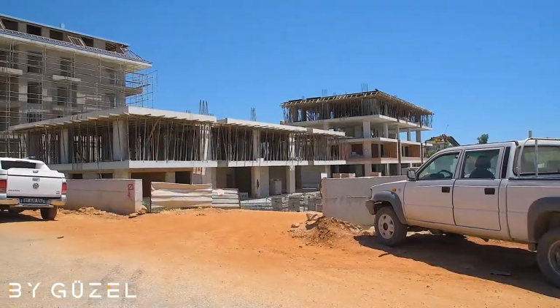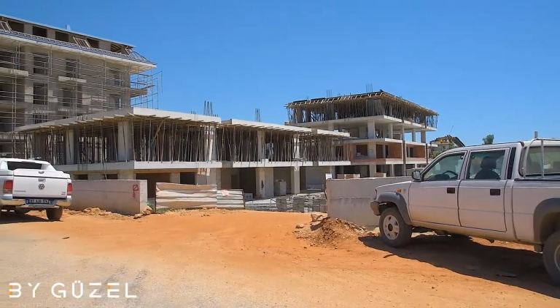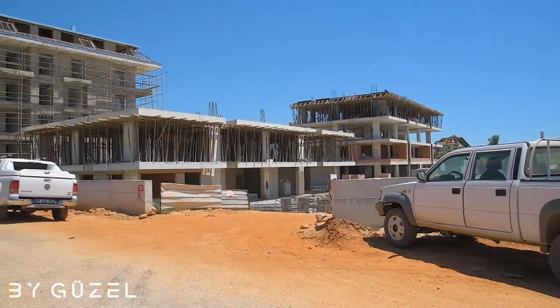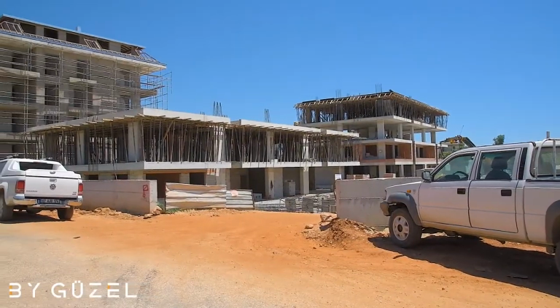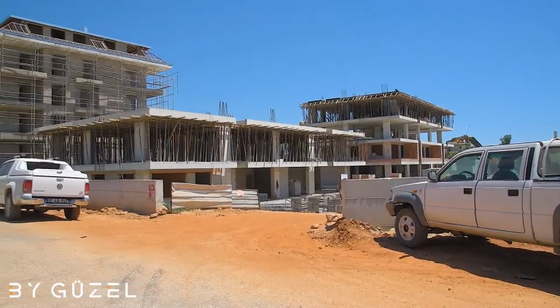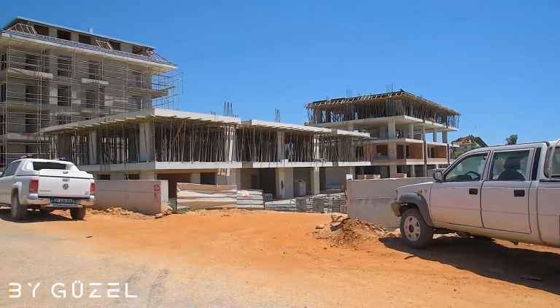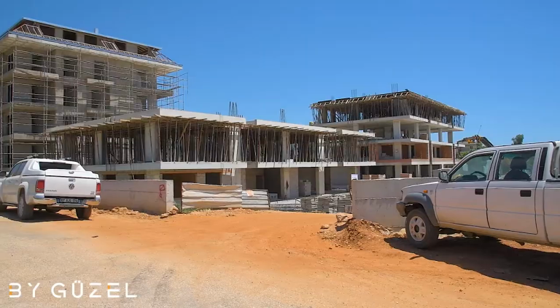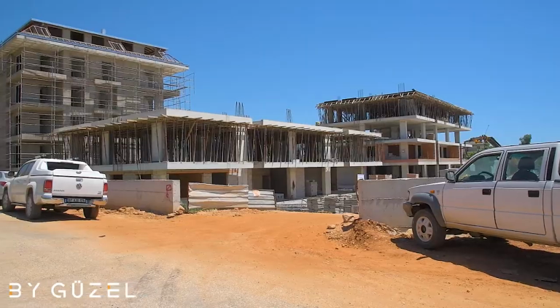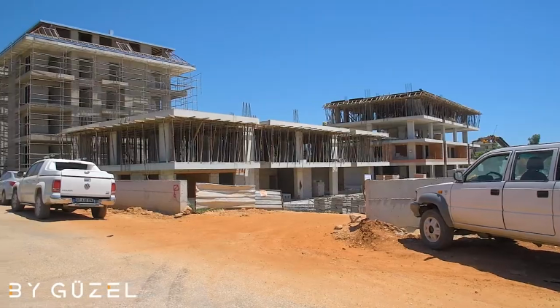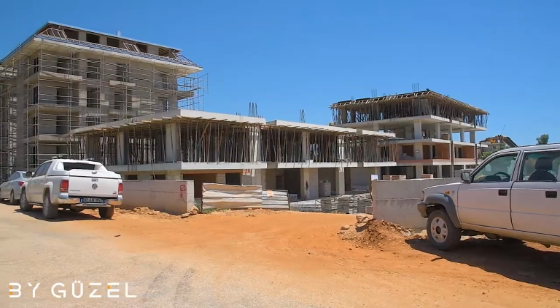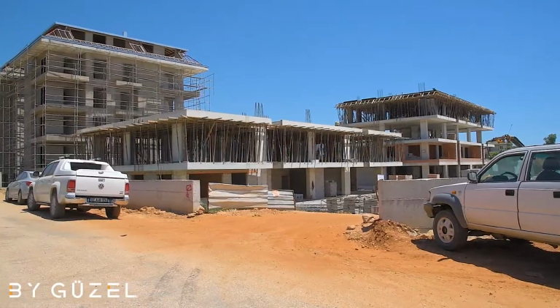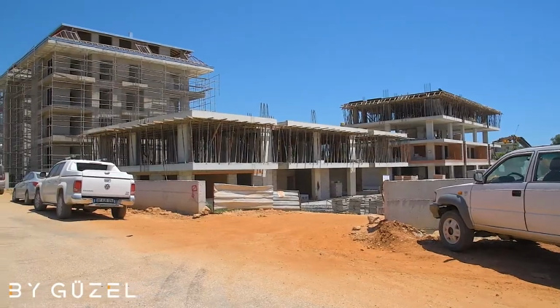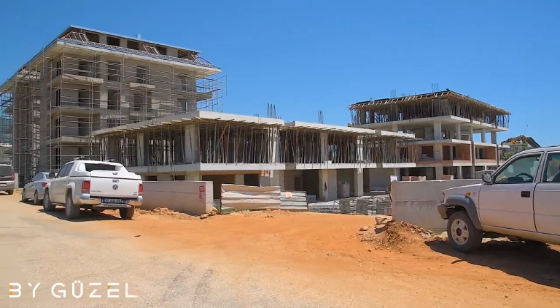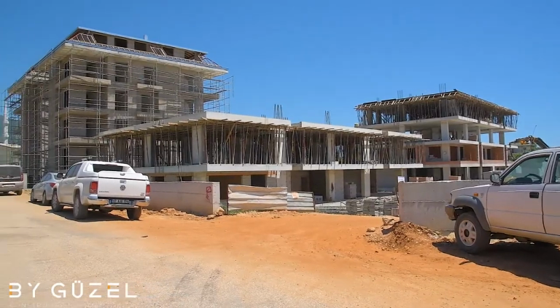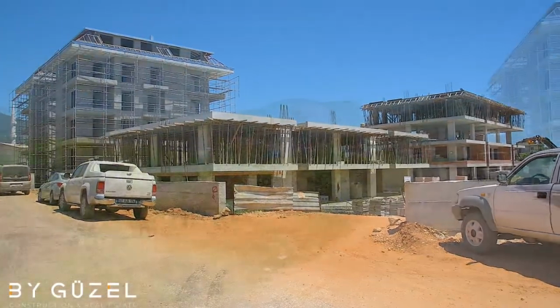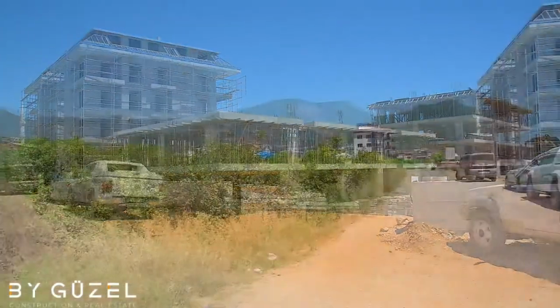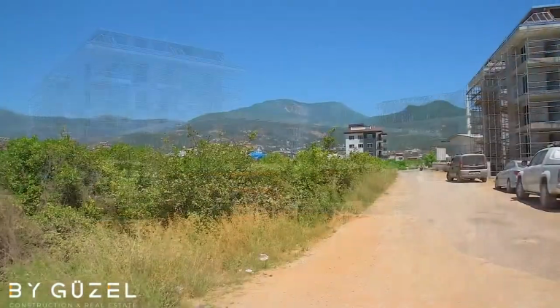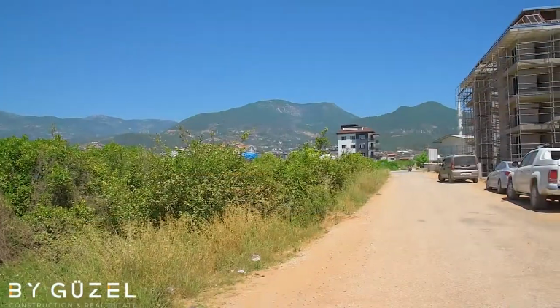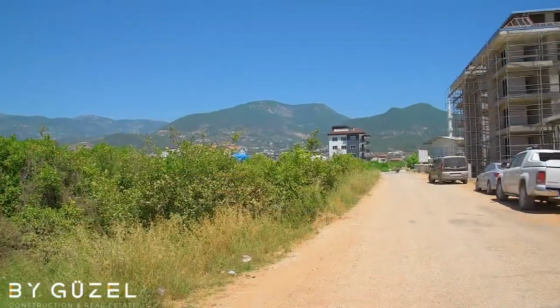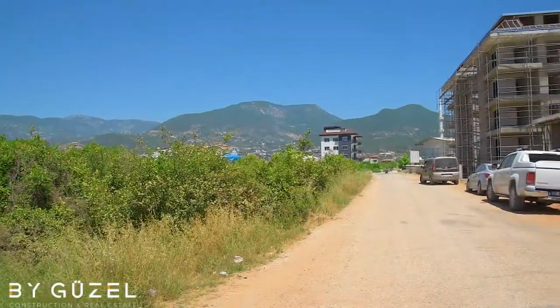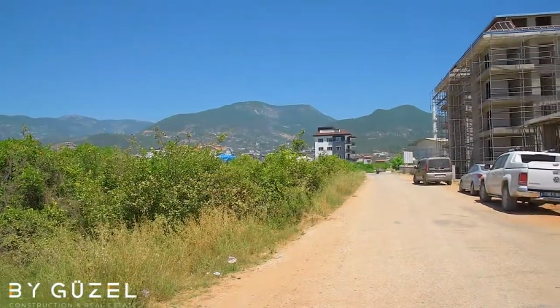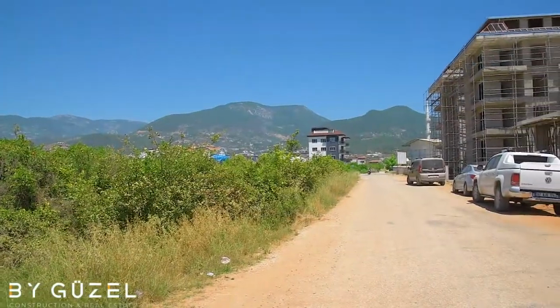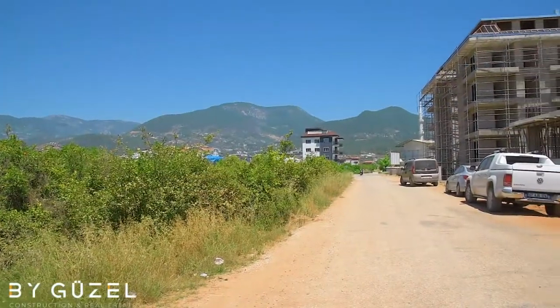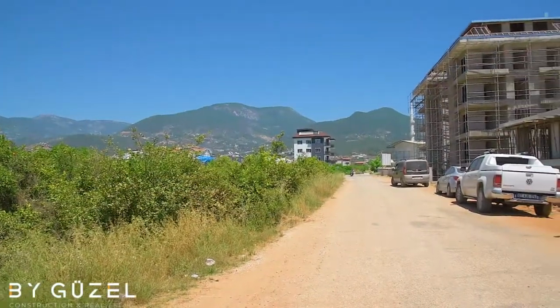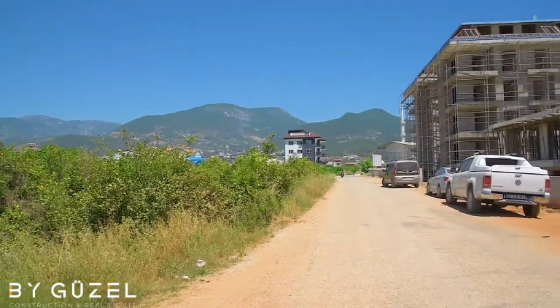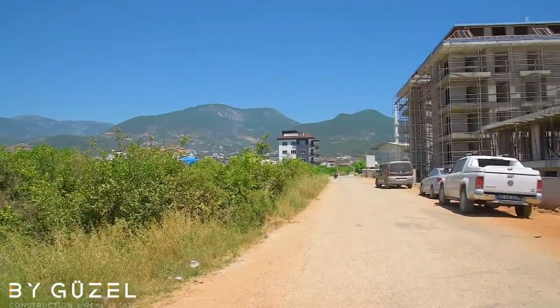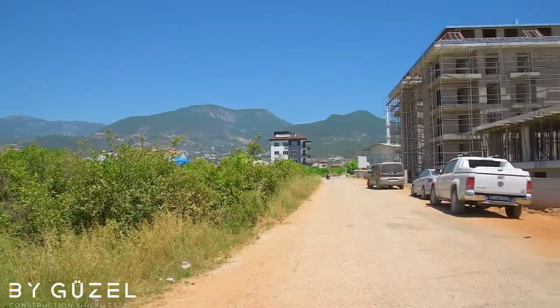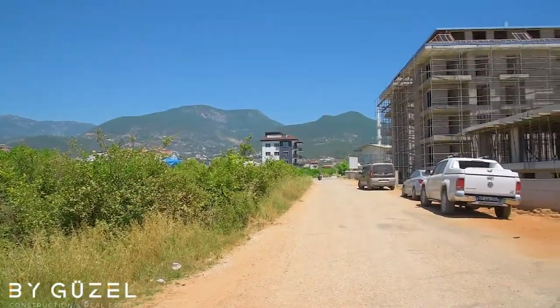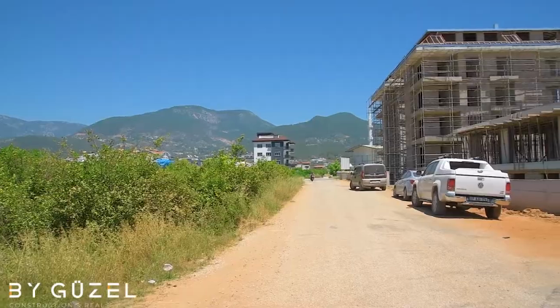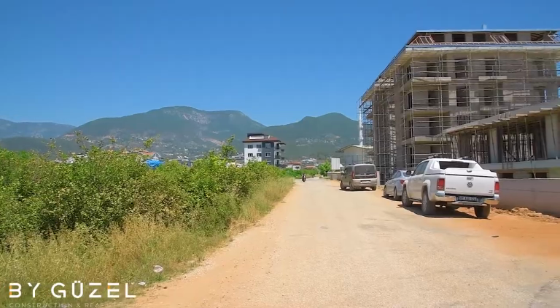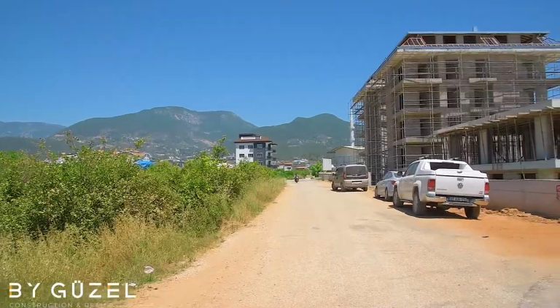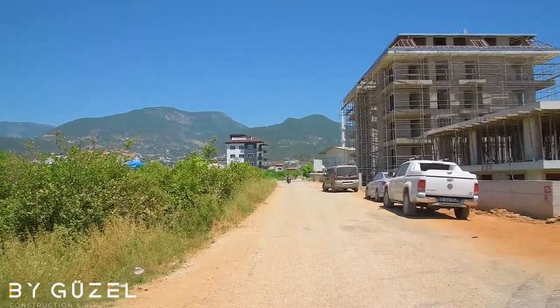The project will be built on 3,270 square meters, with two blocks and 24 apartments.